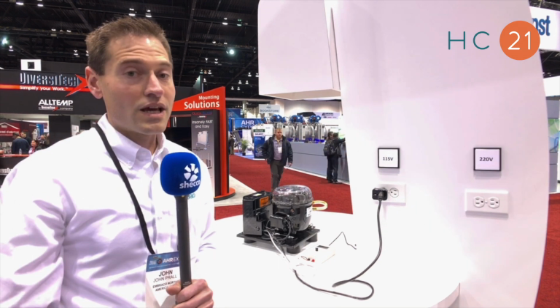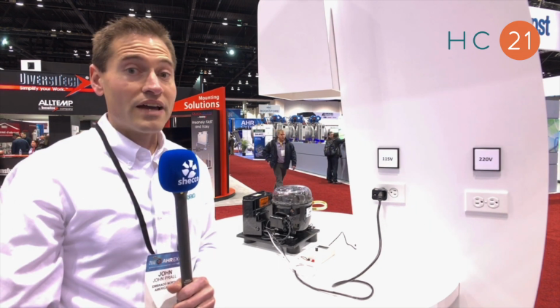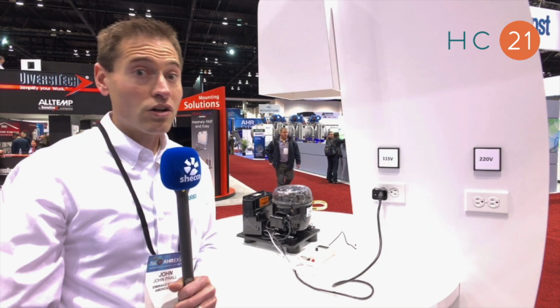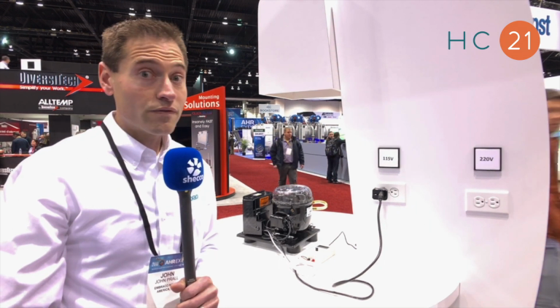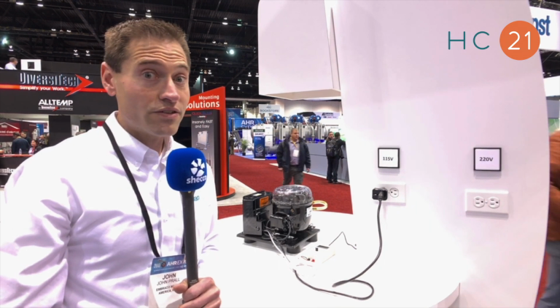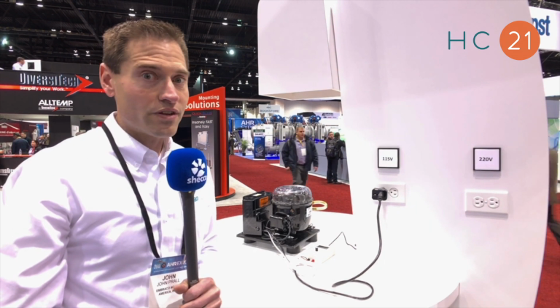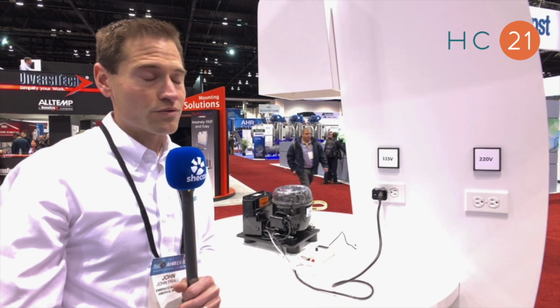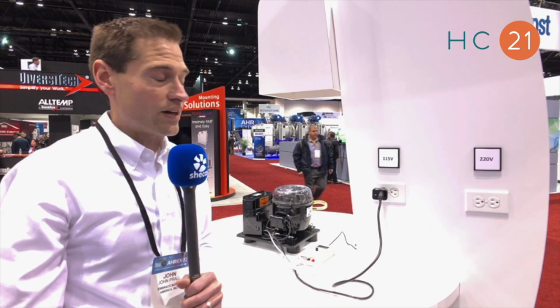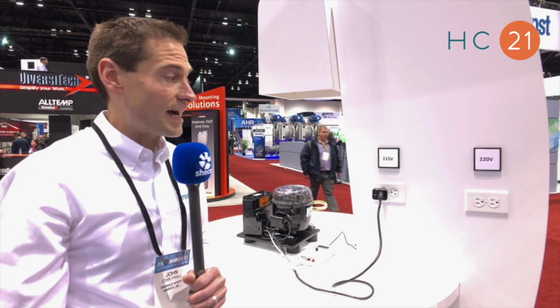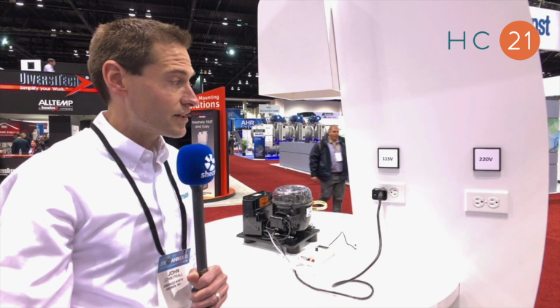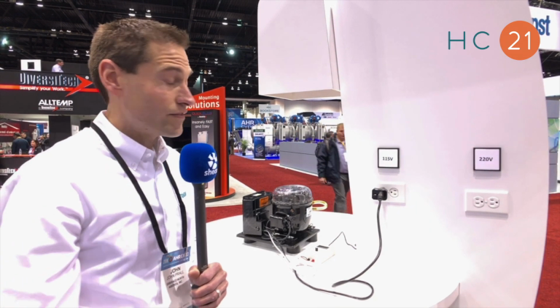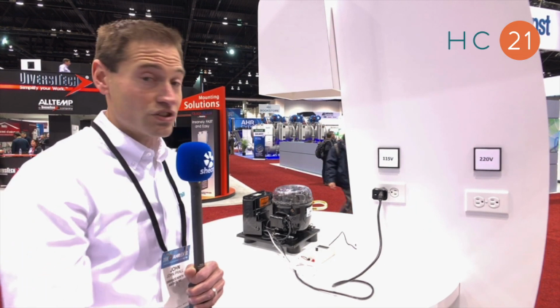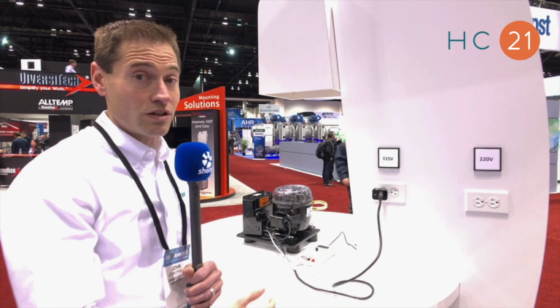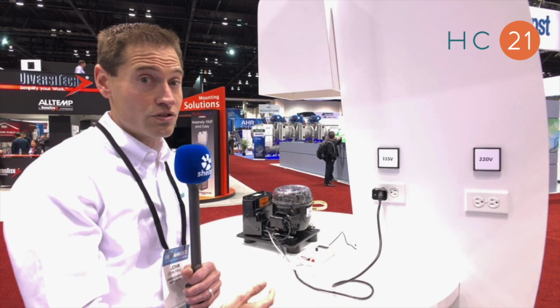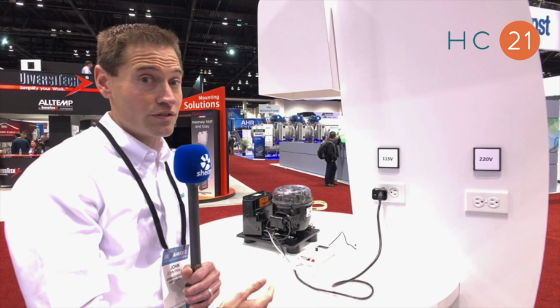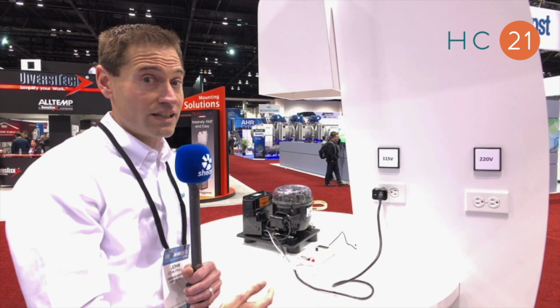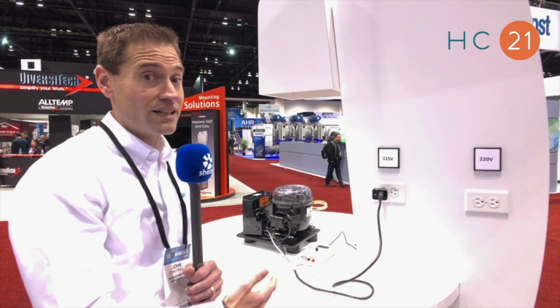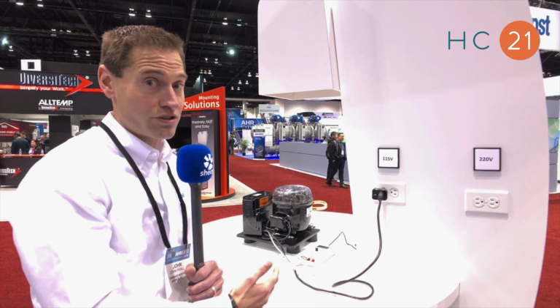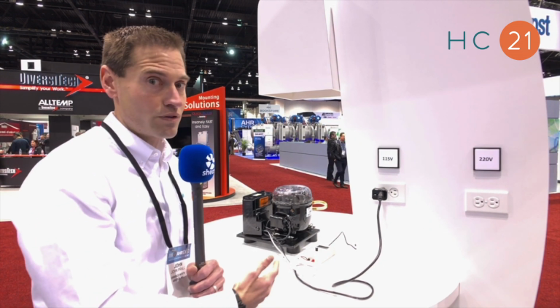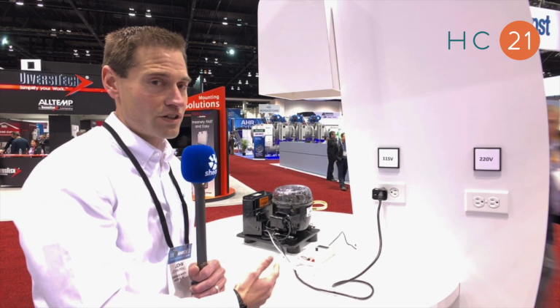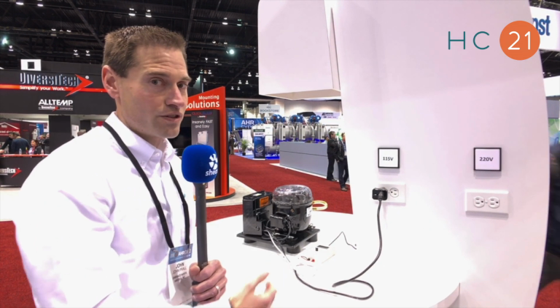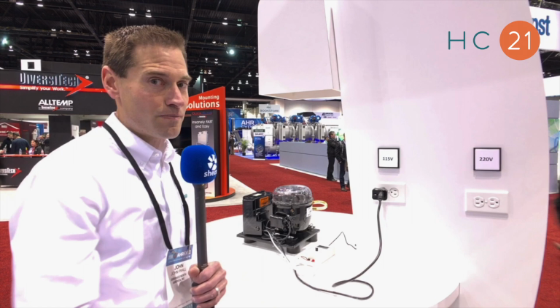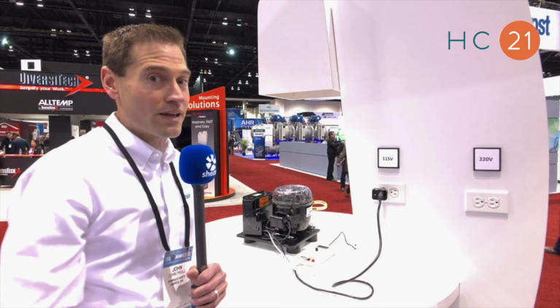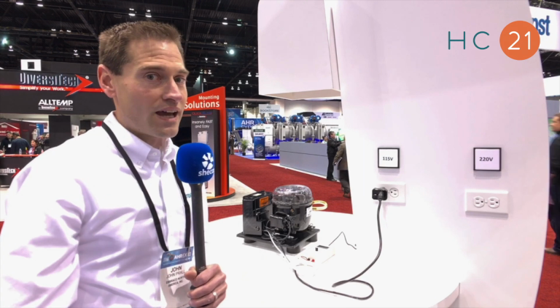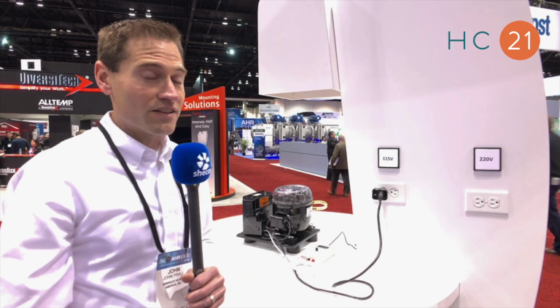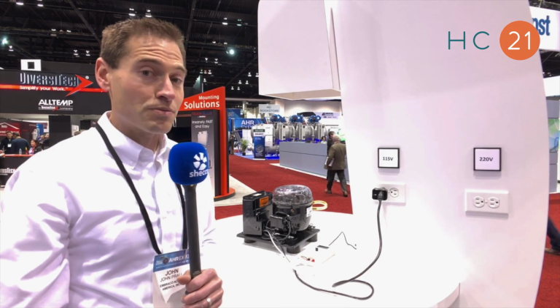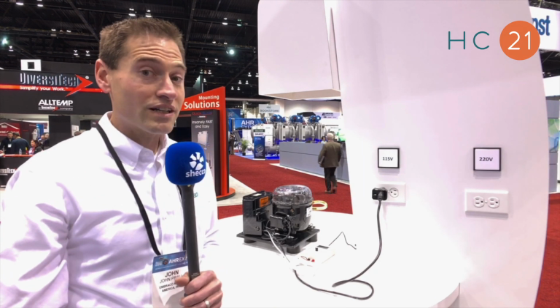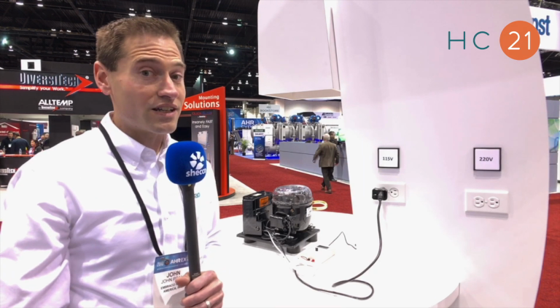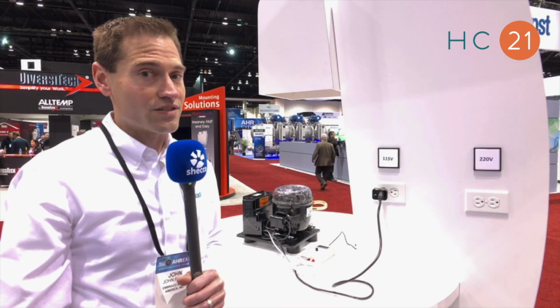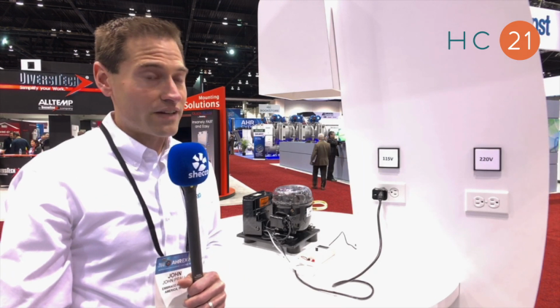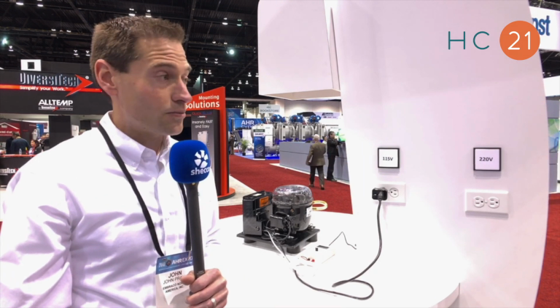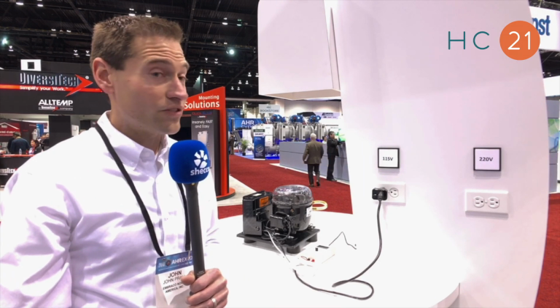And all of this is with a highly efficient R290 natural refrigerant, and this product is available today.